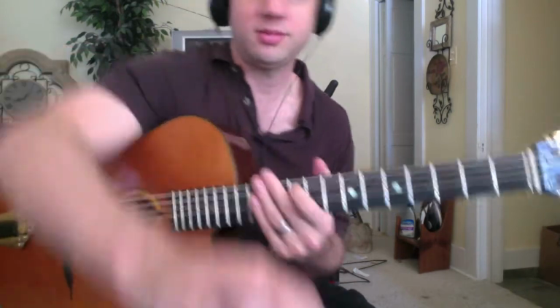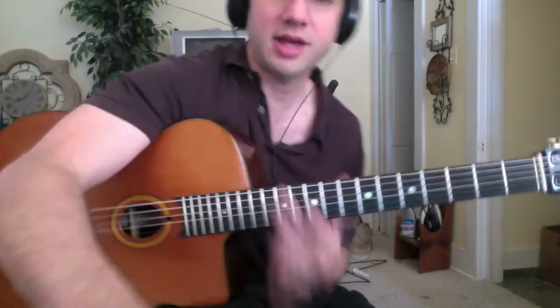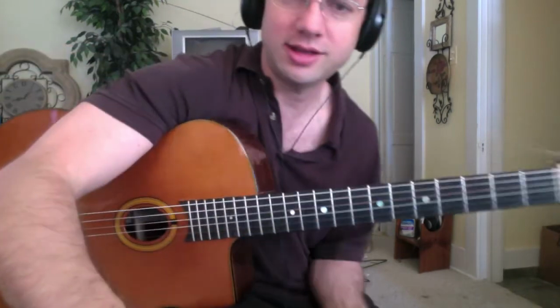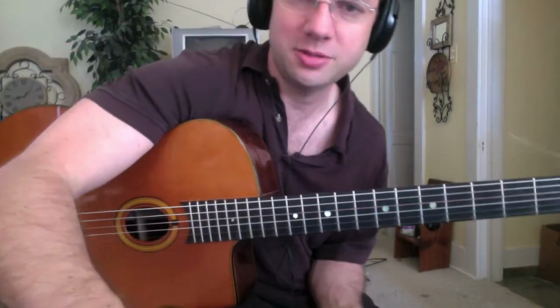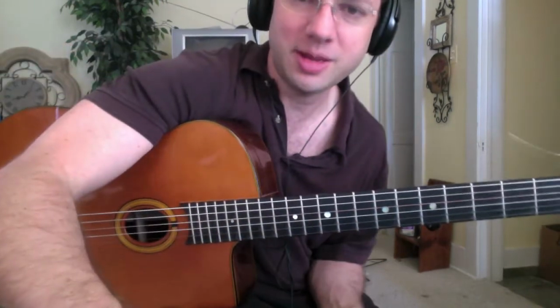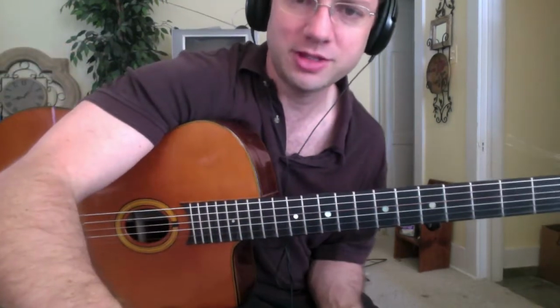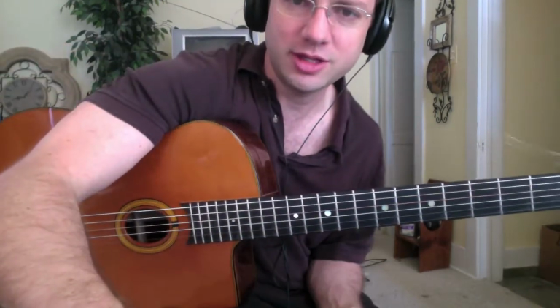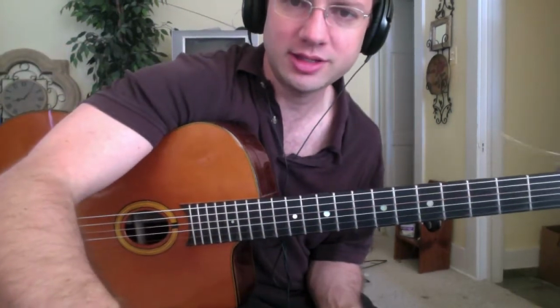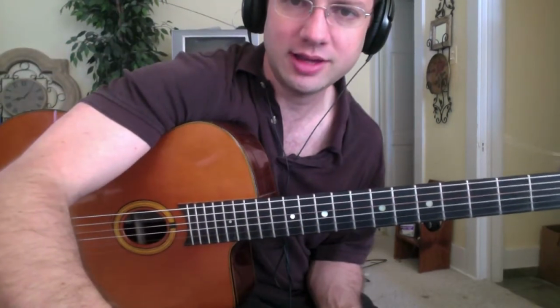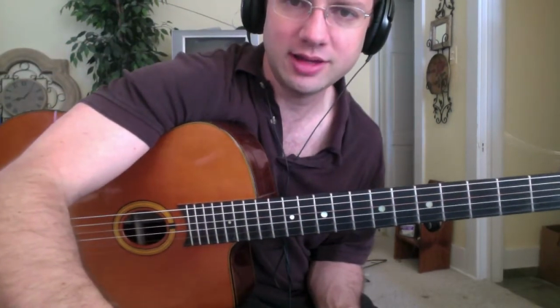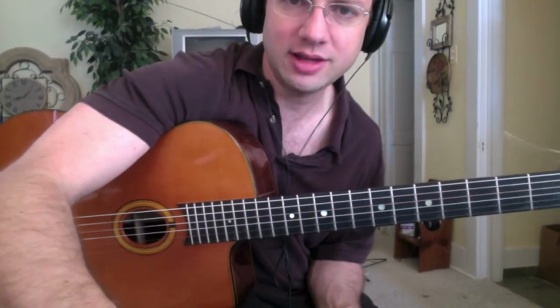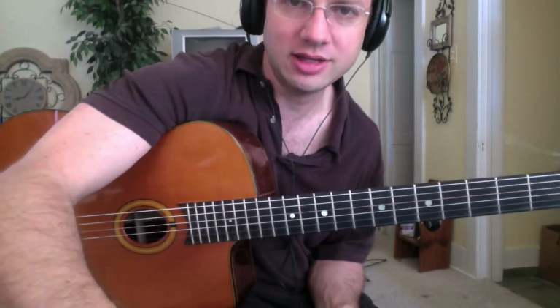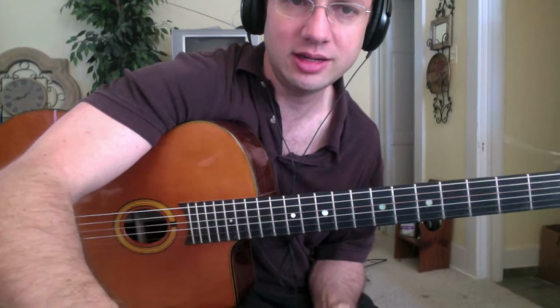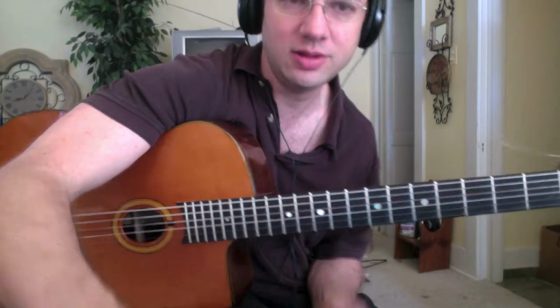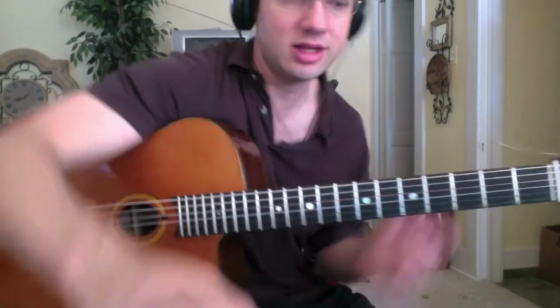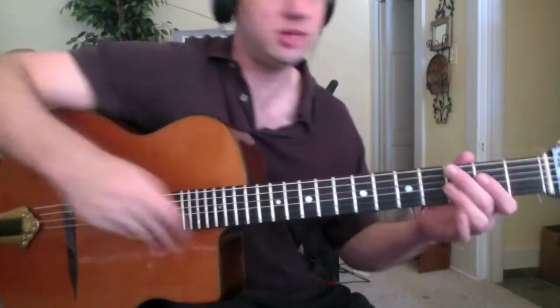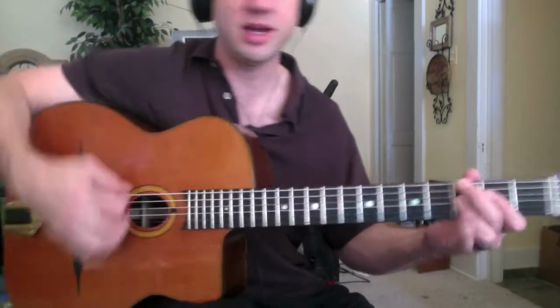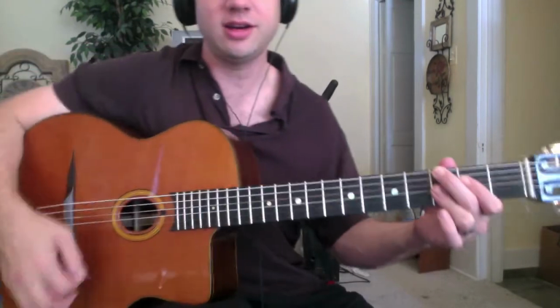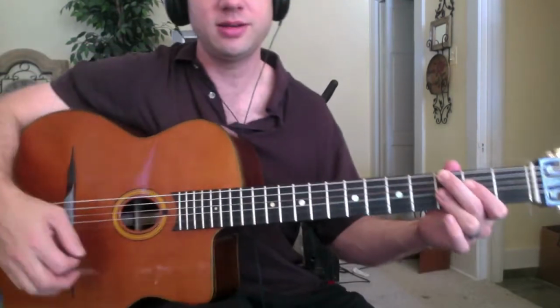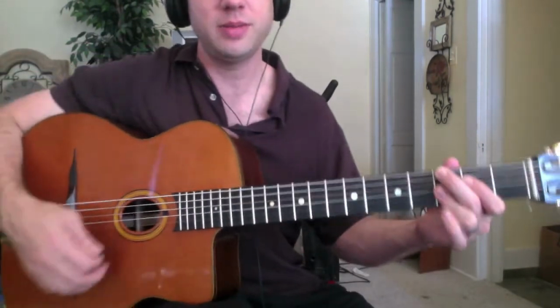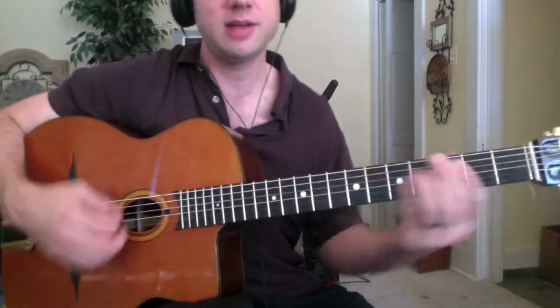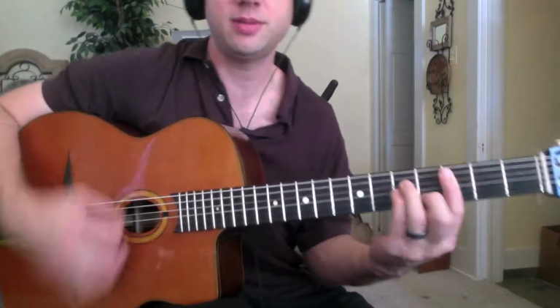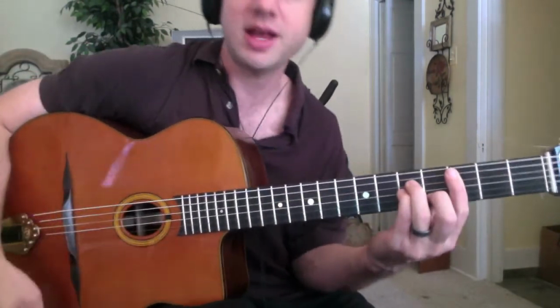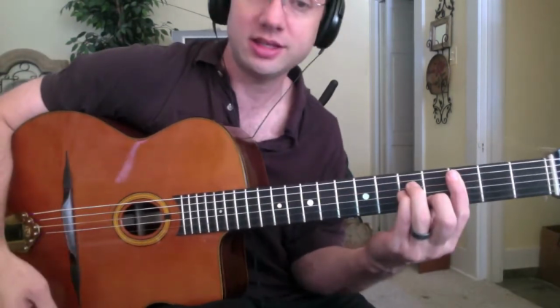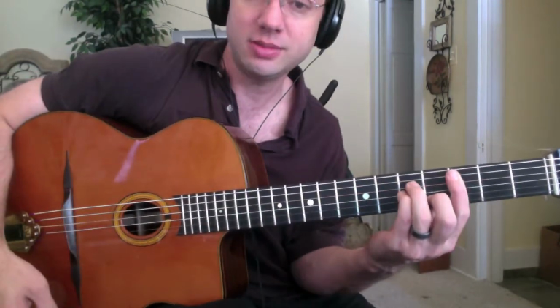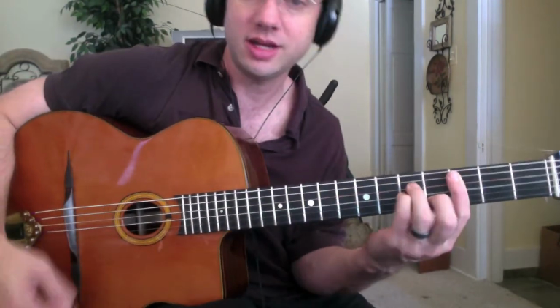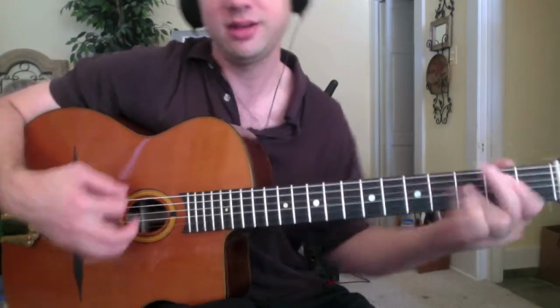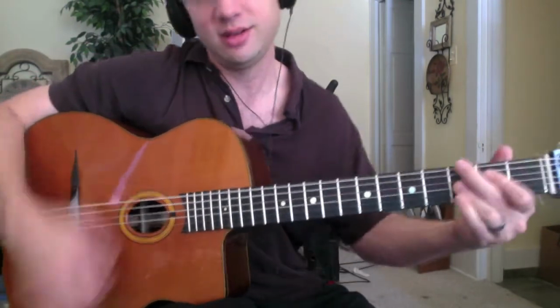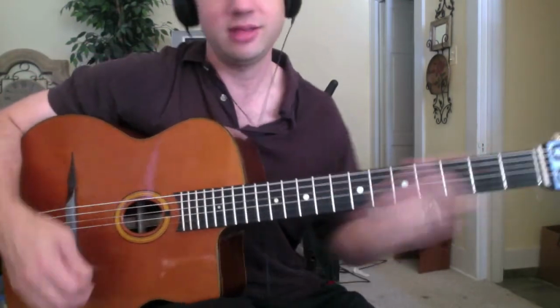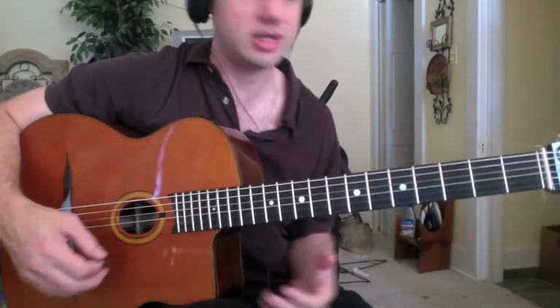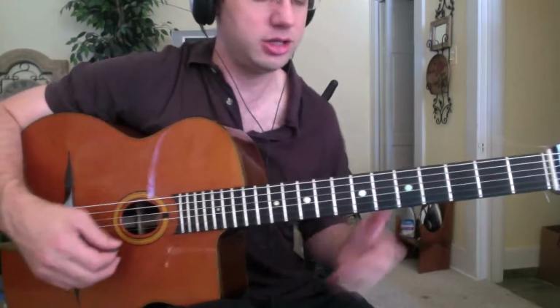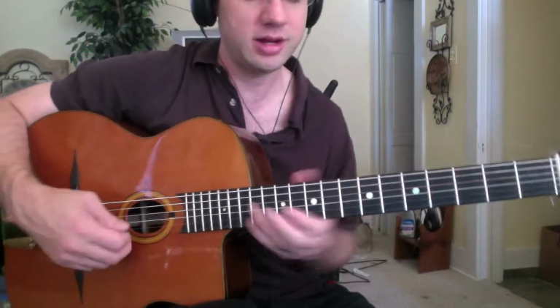Let's see what happens with the second lick — just continuing on that G minor, so pickups back to the C minor, and then back to the G minor.